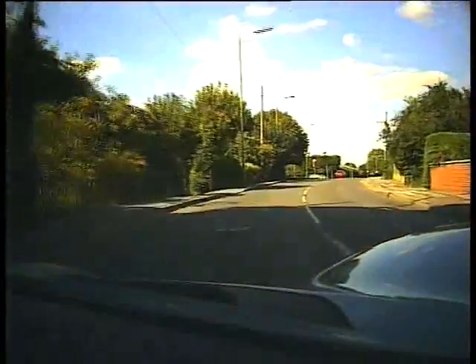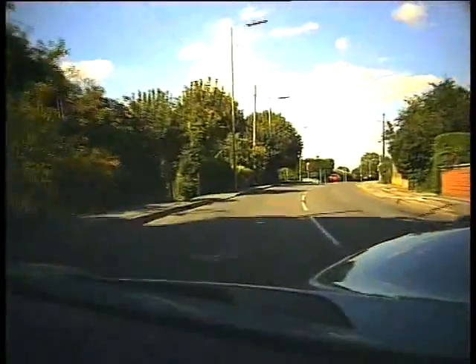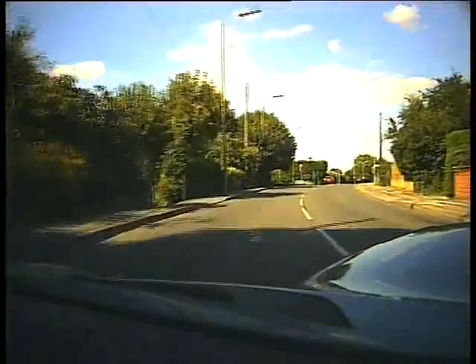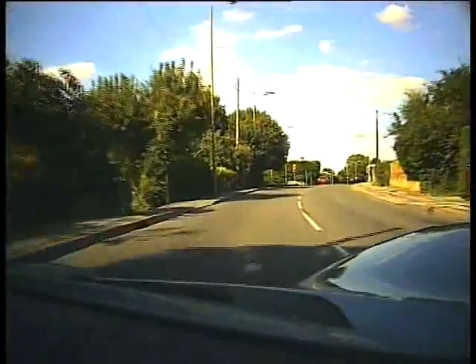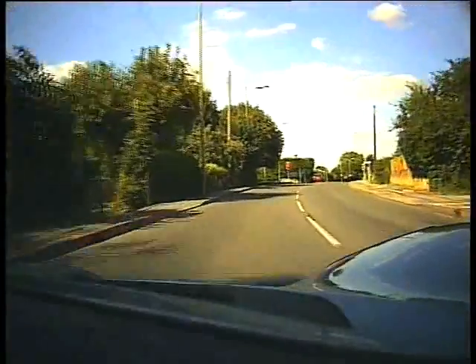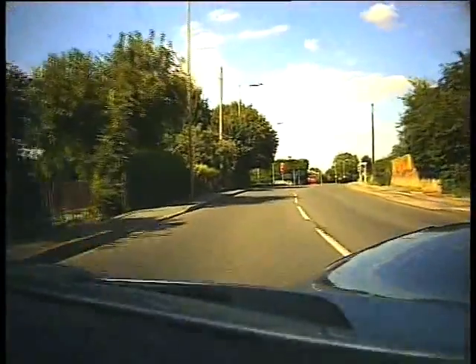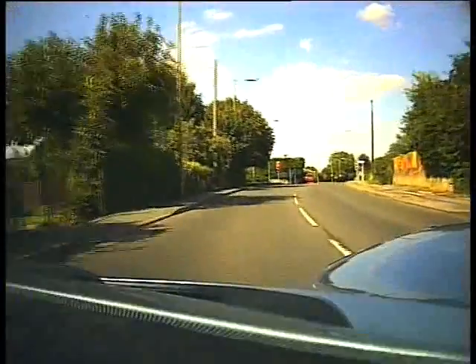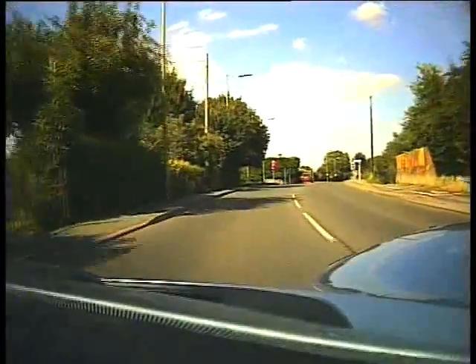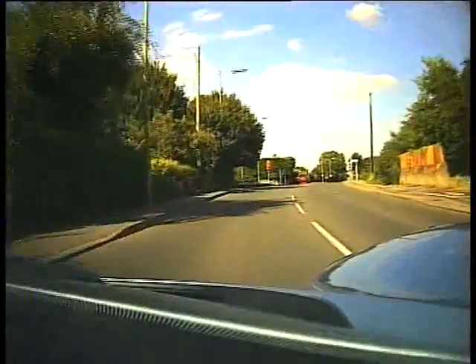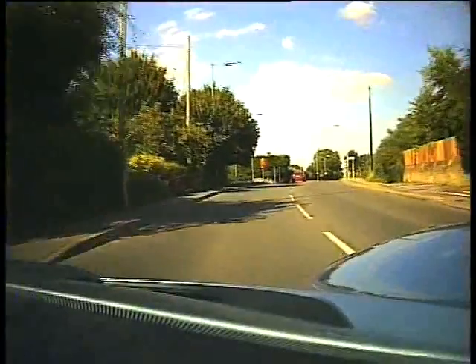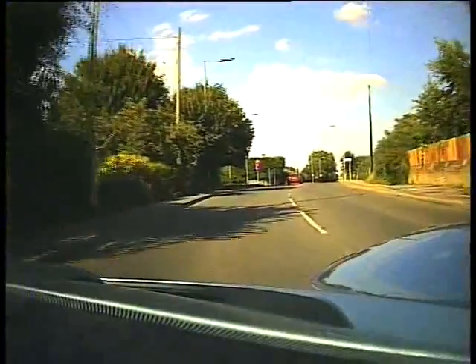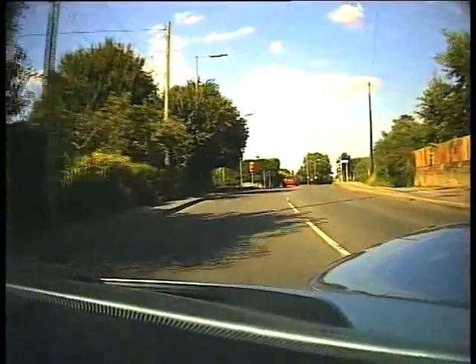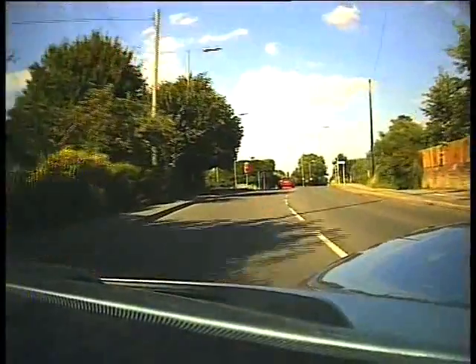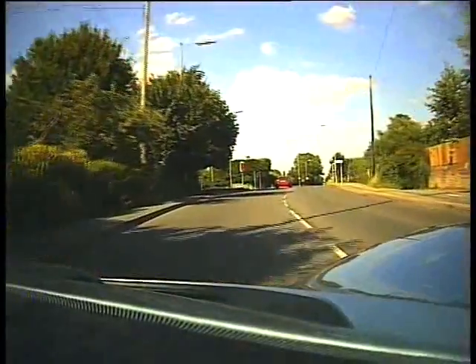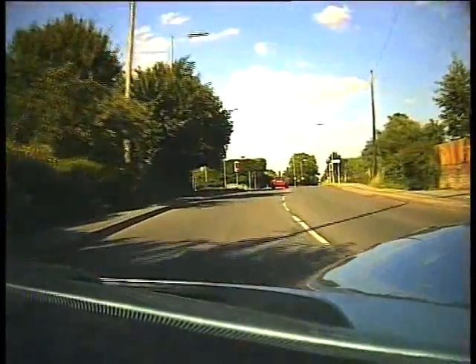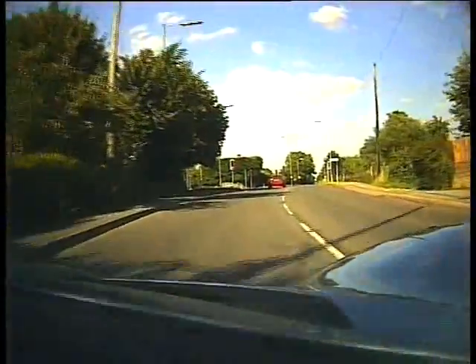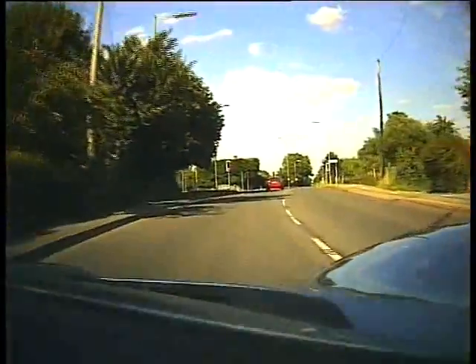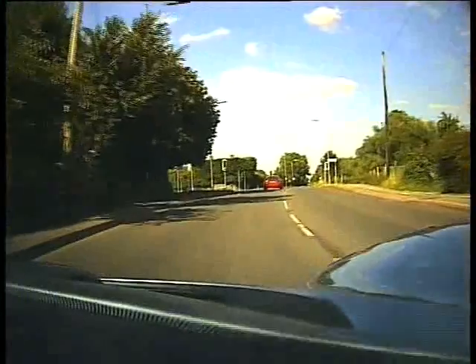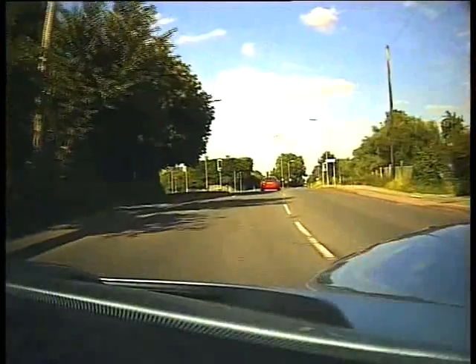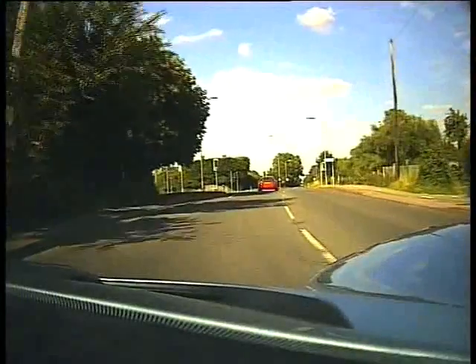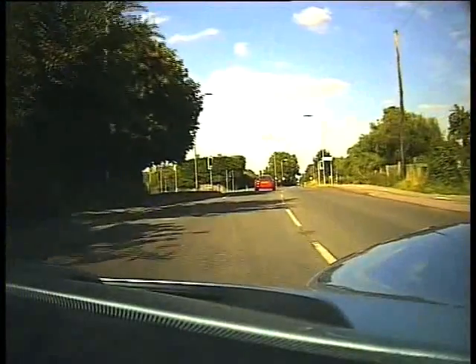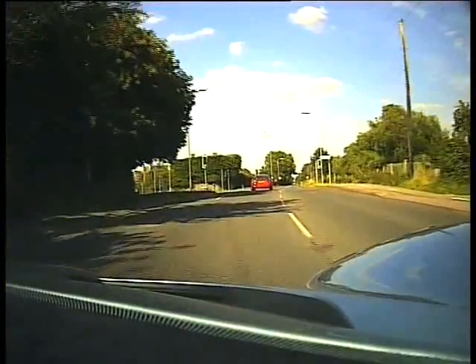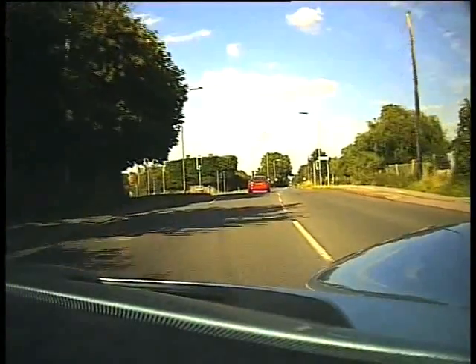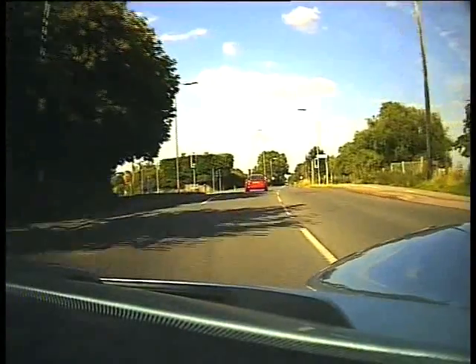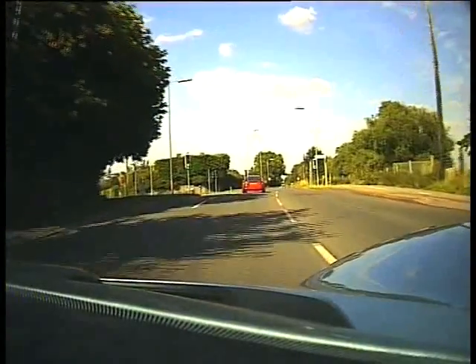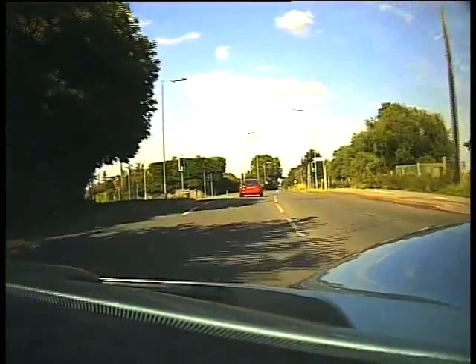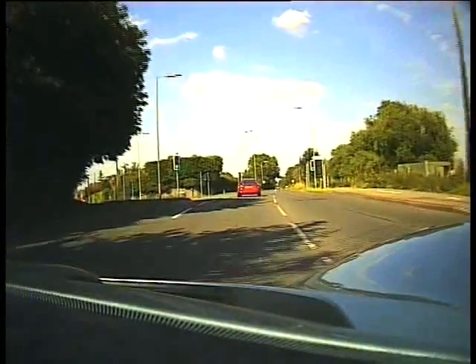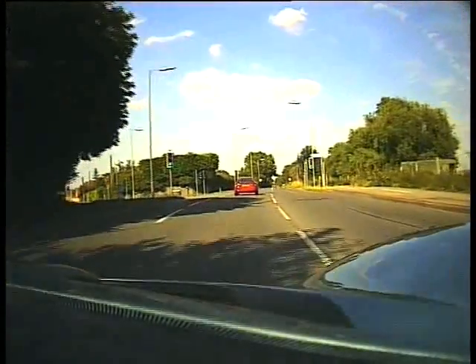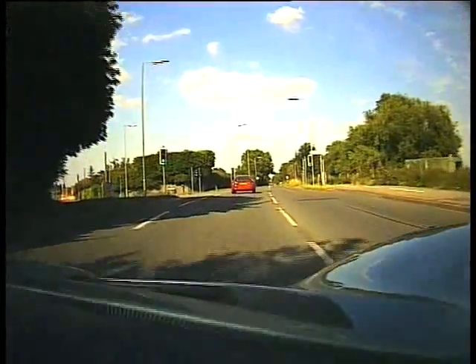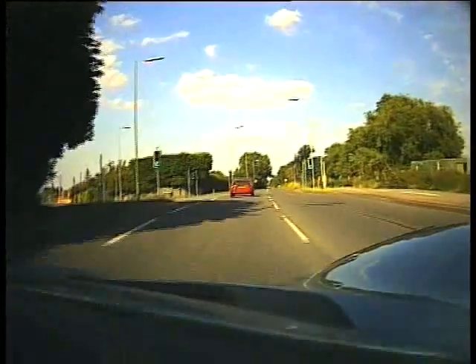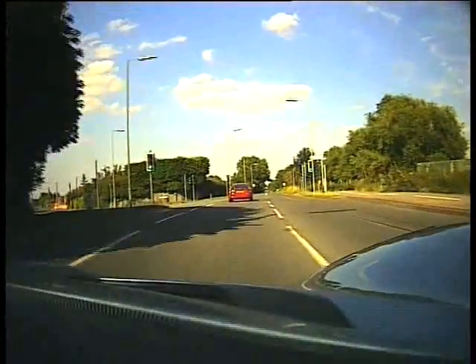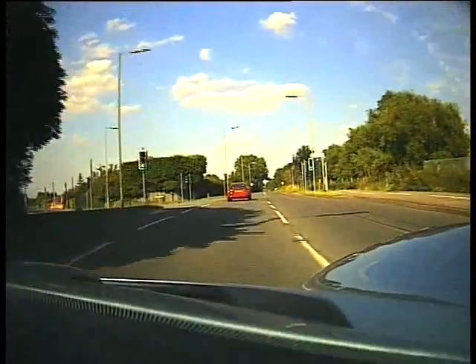It's about taking all the drama out of it. Rather than coming around and having to panic and hit the brakes, it's just — there it is, change gear, carry on, dealt with.